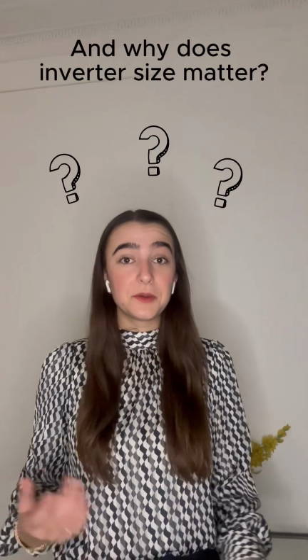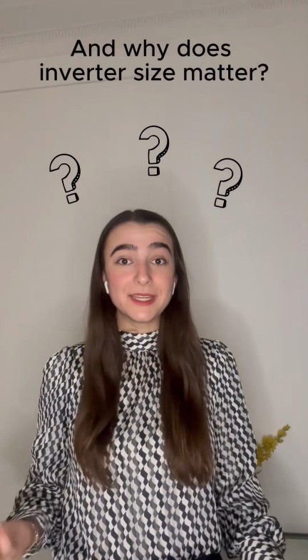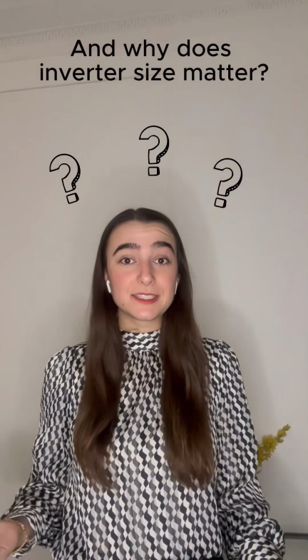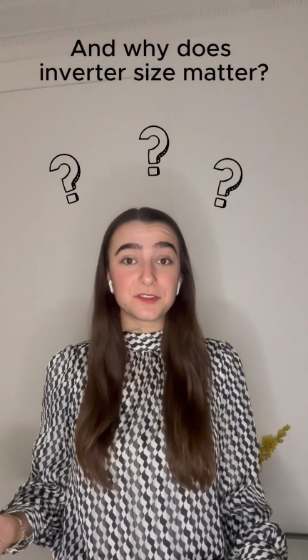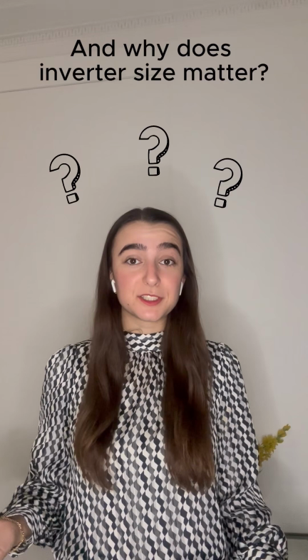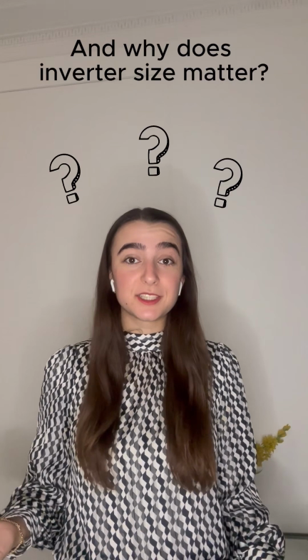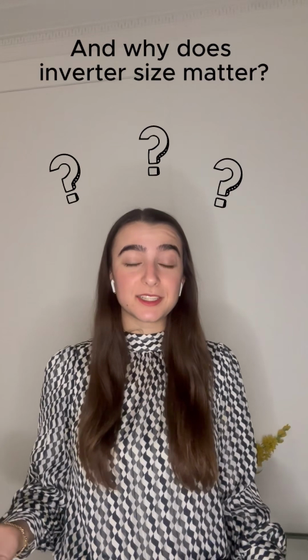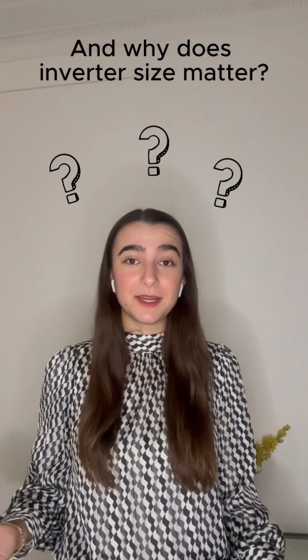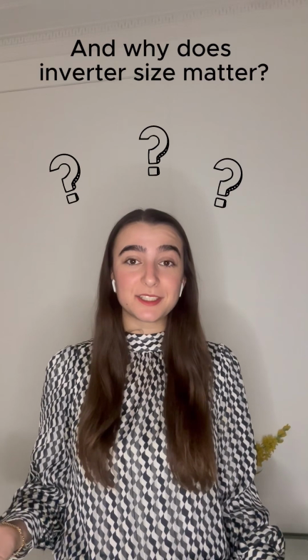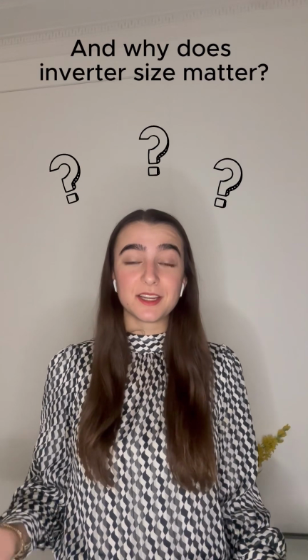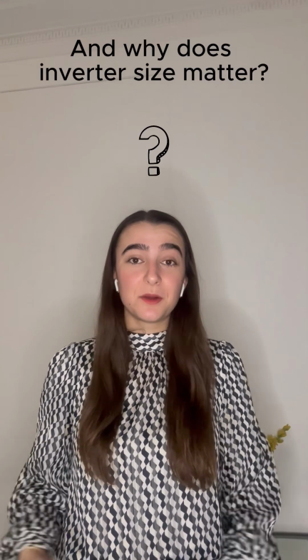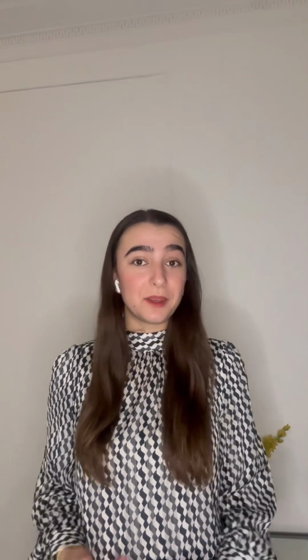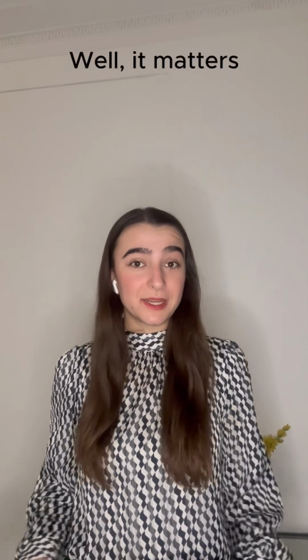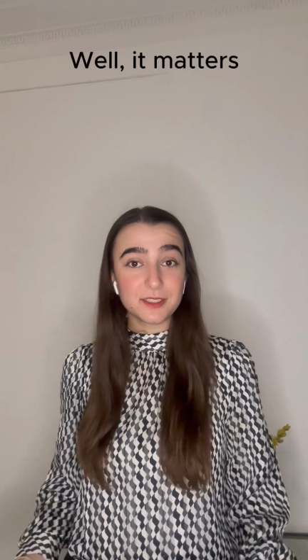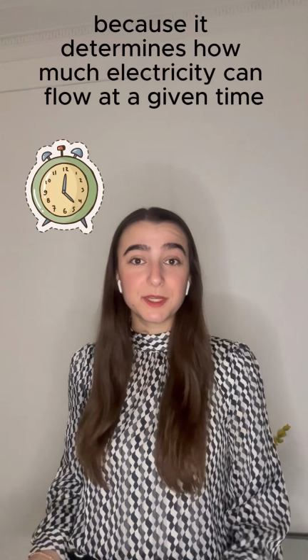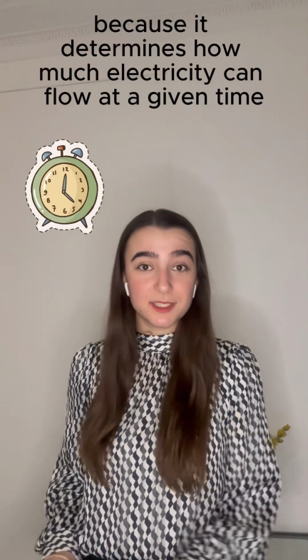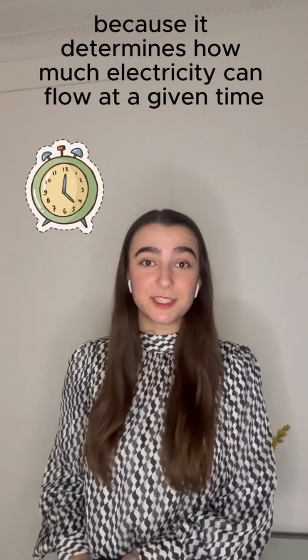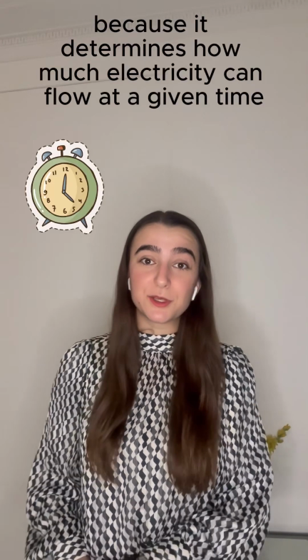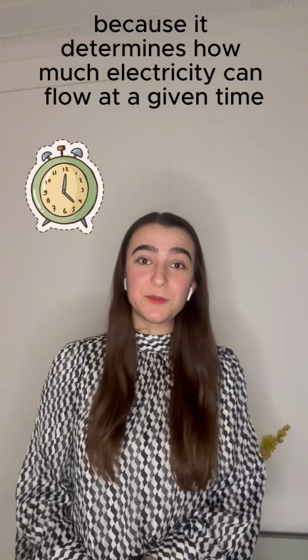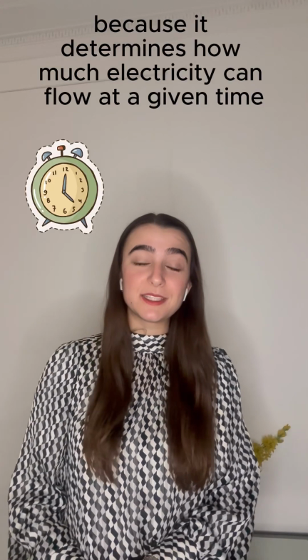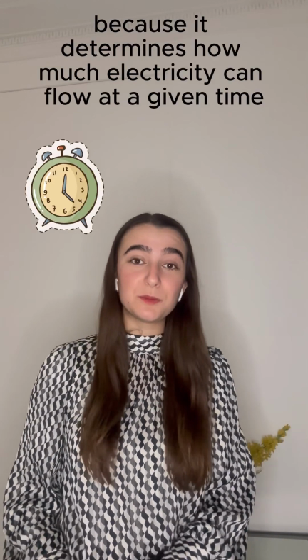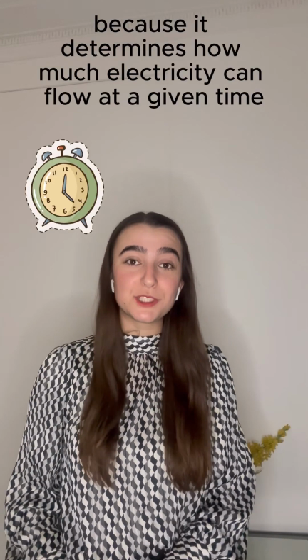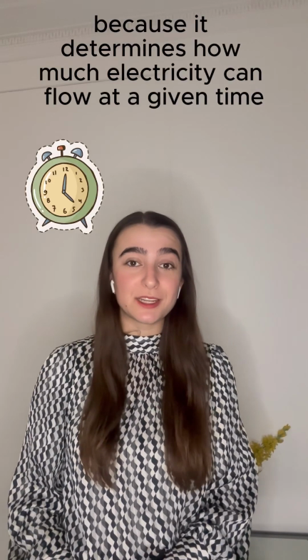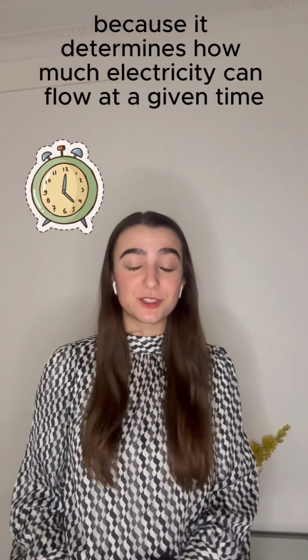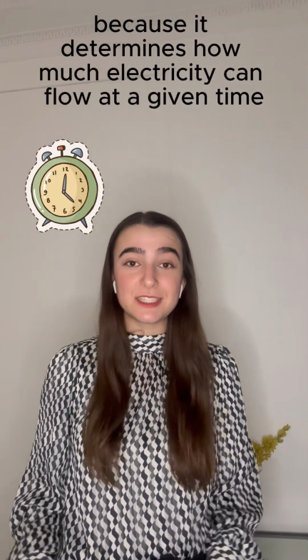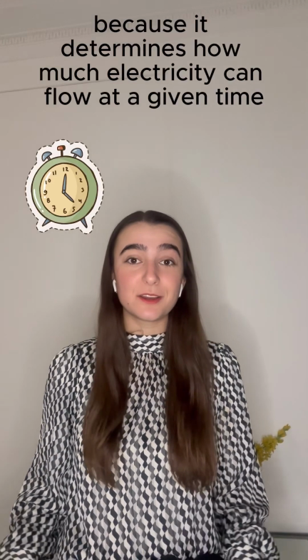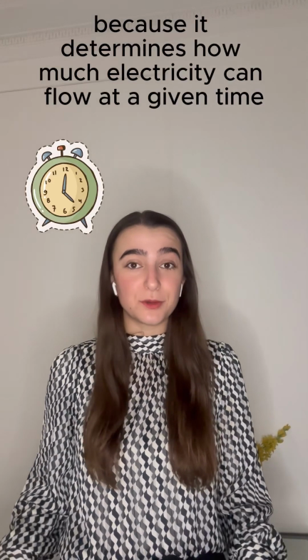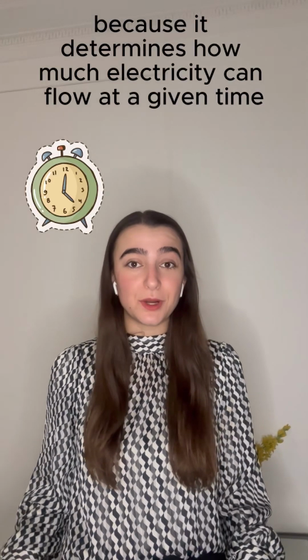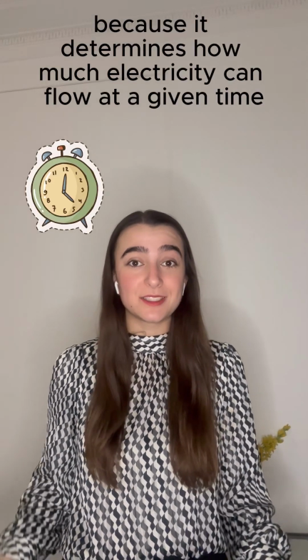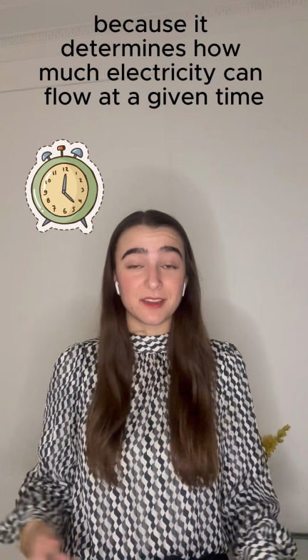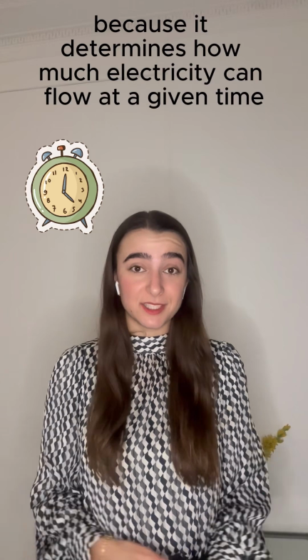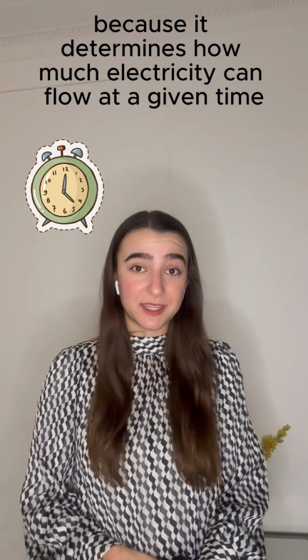And why does inverter size matter? Well, it matters because it determines how much electricity can flow at a given time.